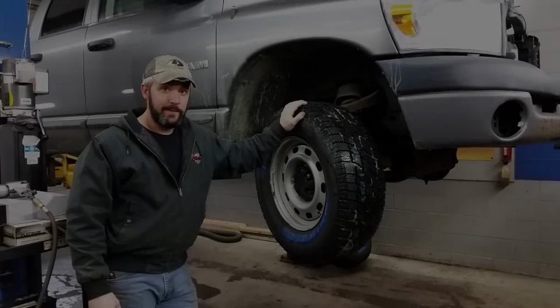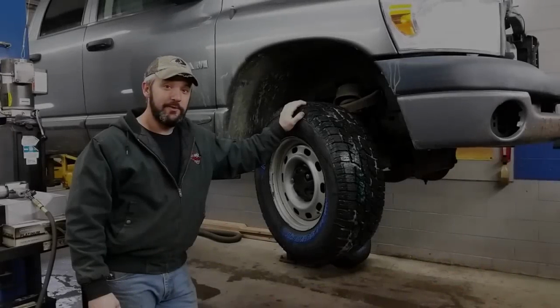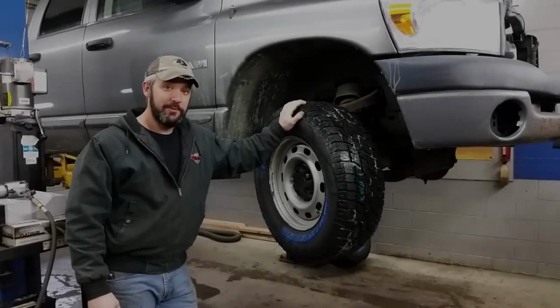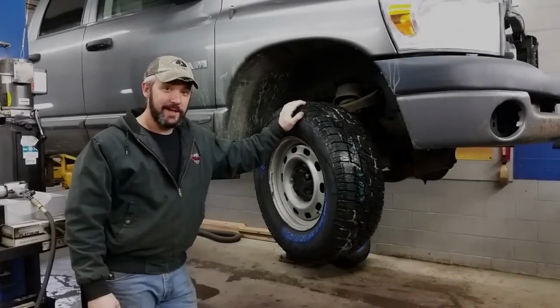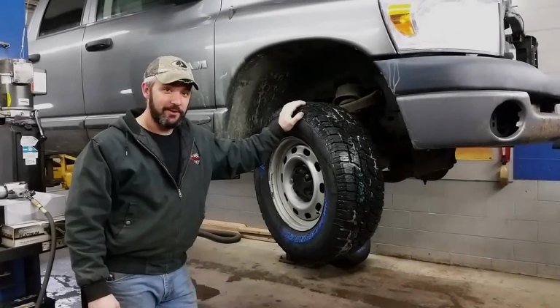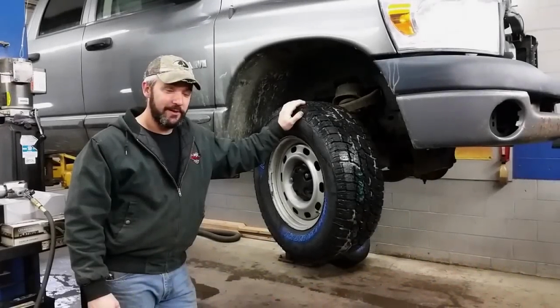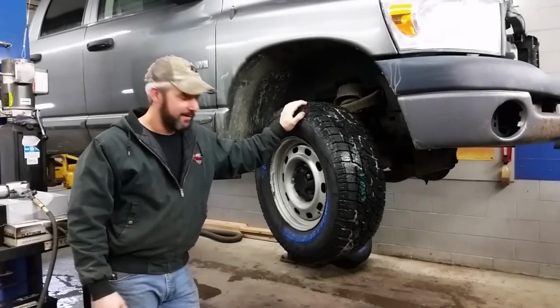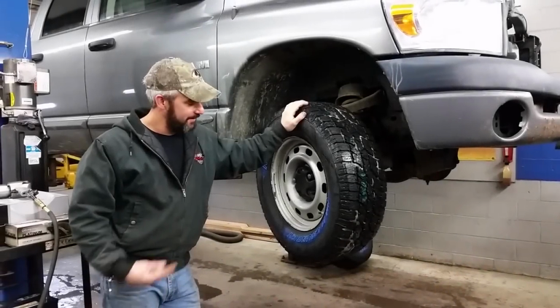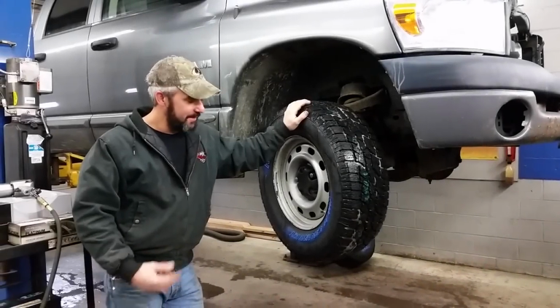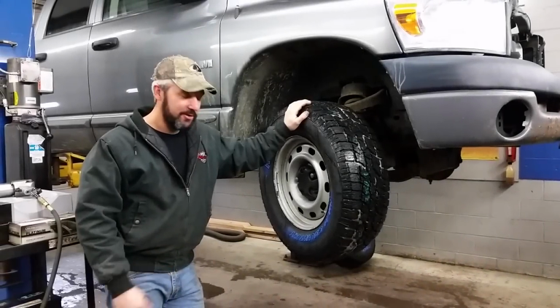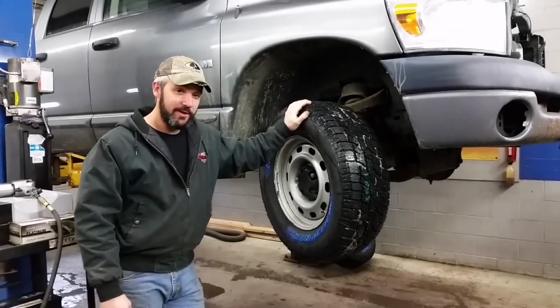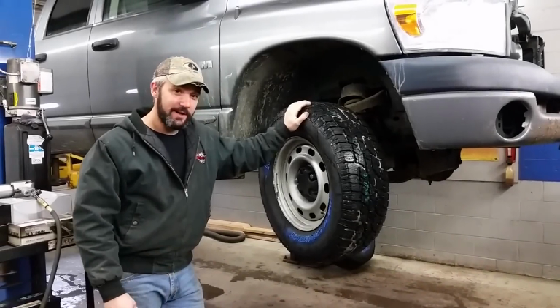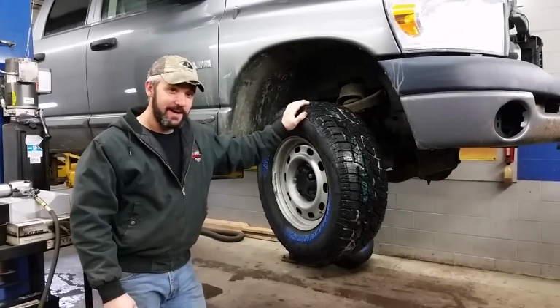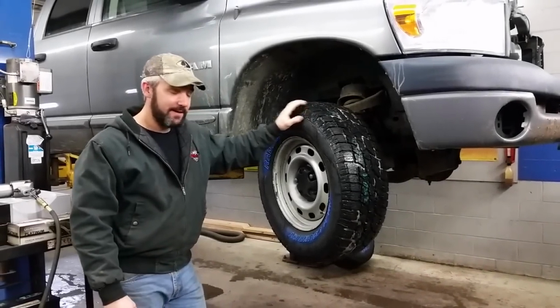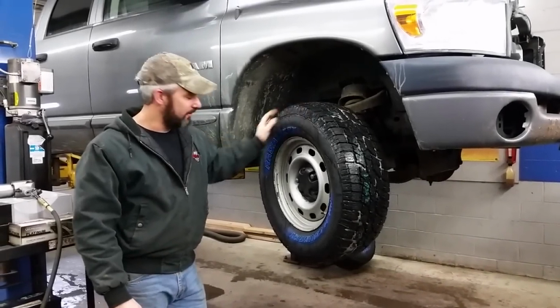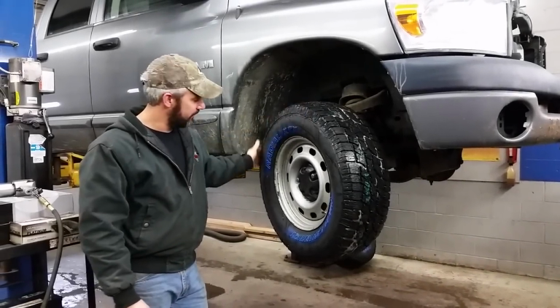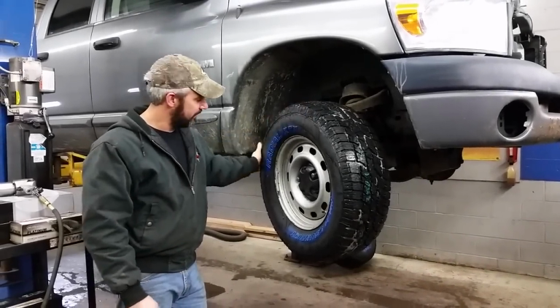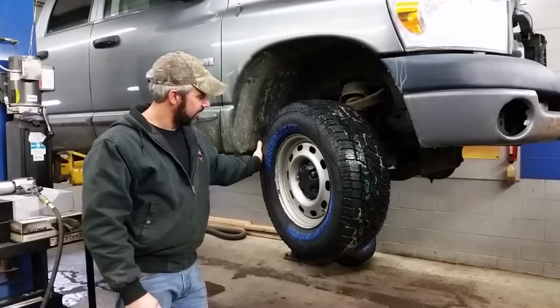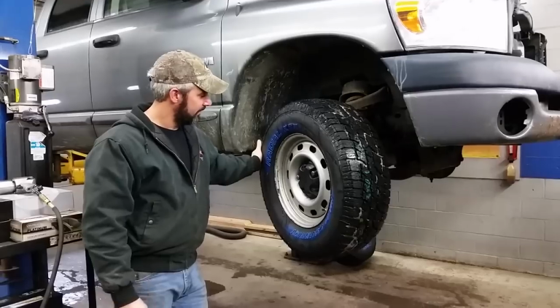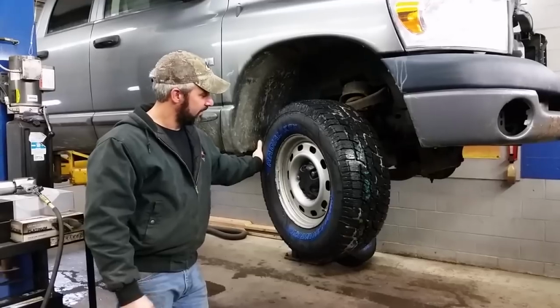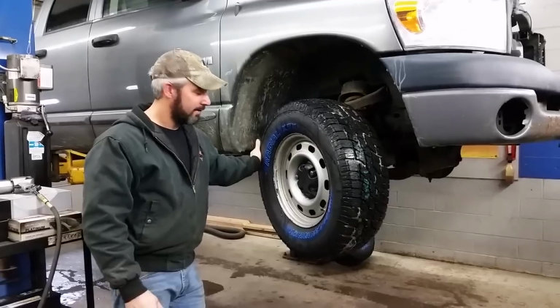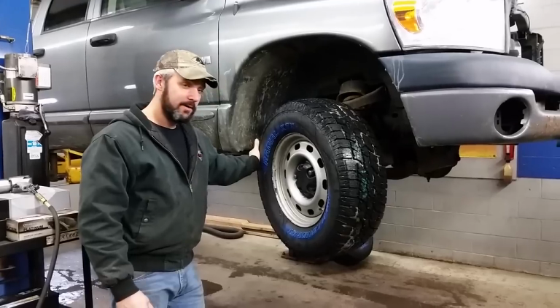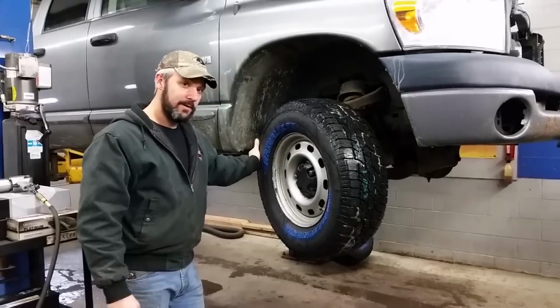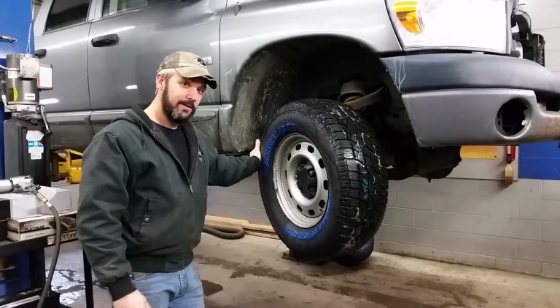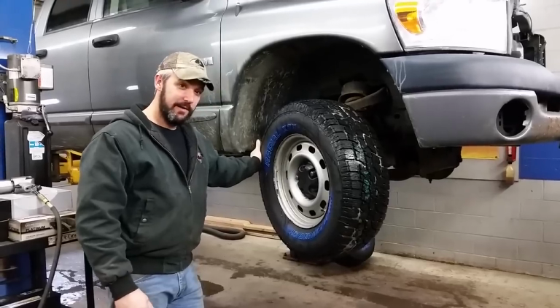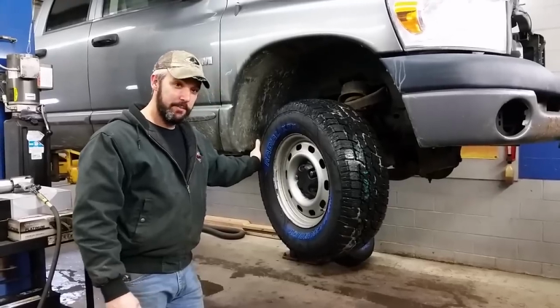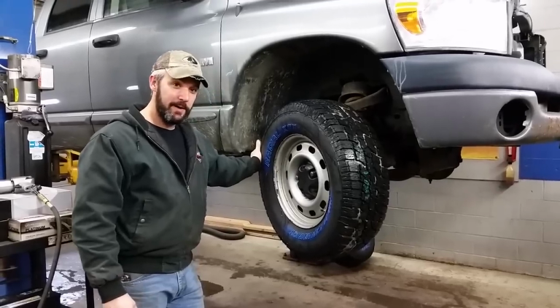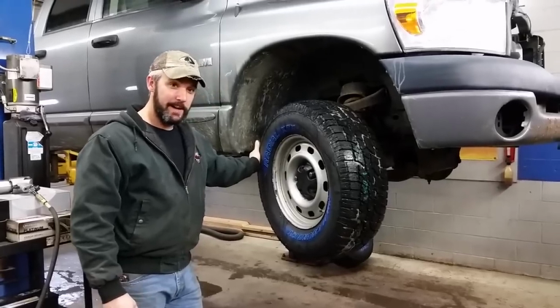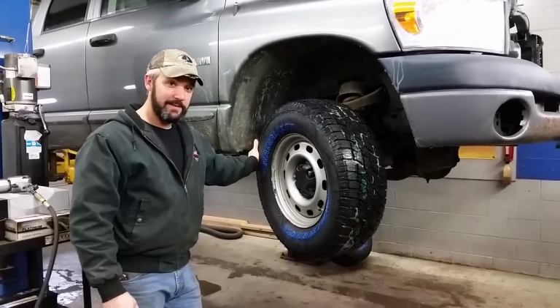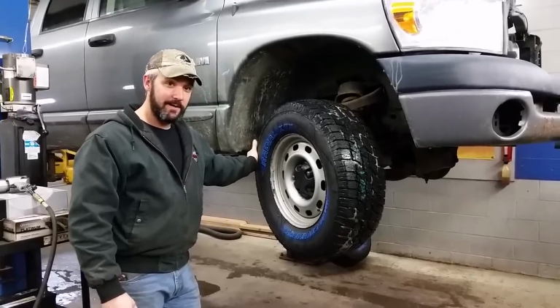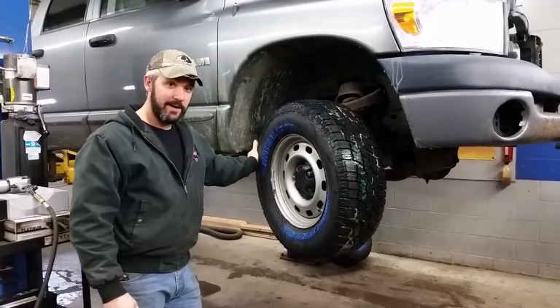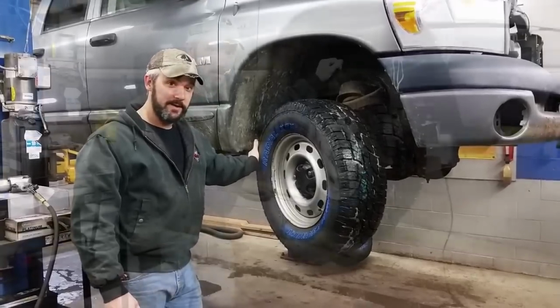Hey YouTube, Dr. O here. Today I'm going to show you how to diagnose and repair a bad tie rod end.